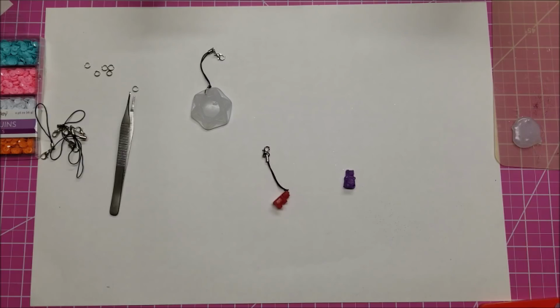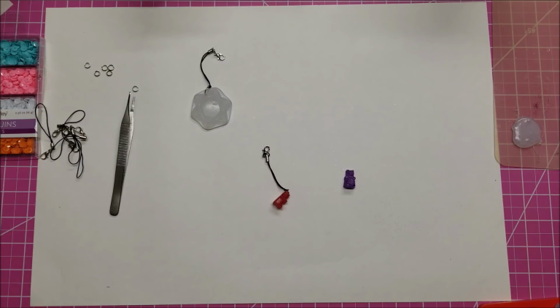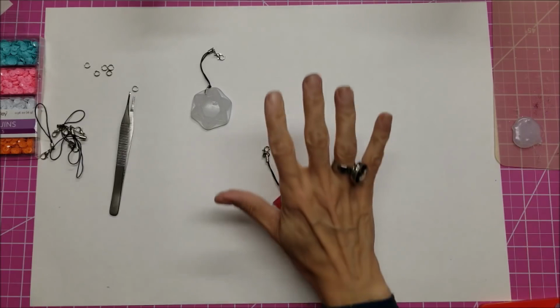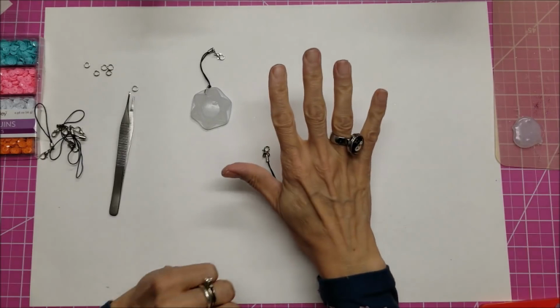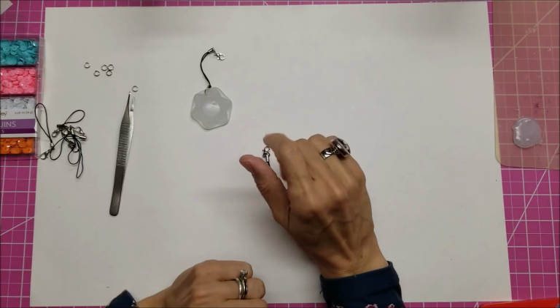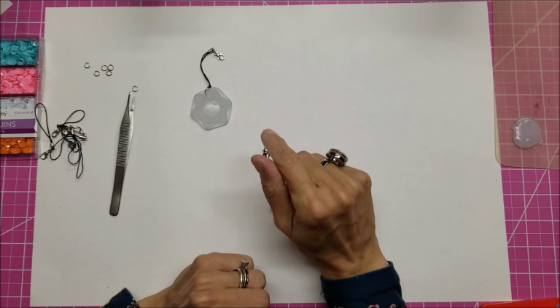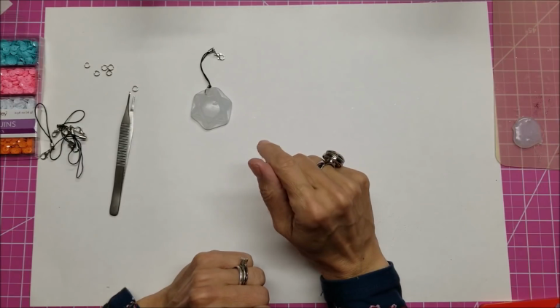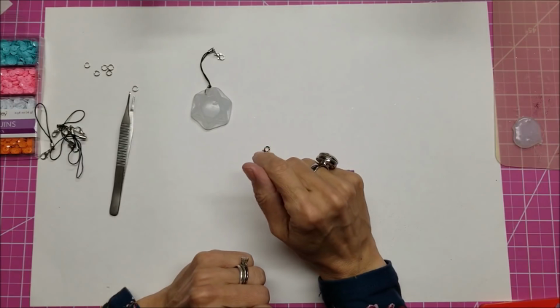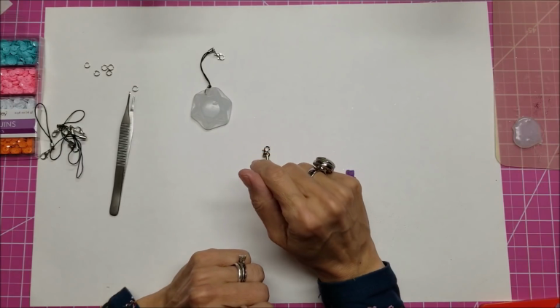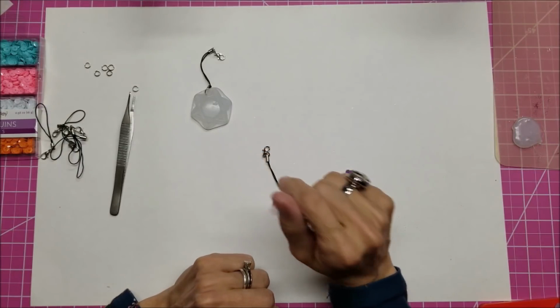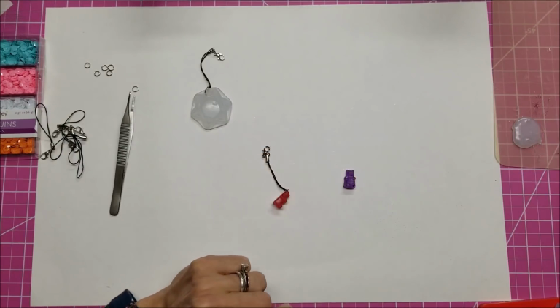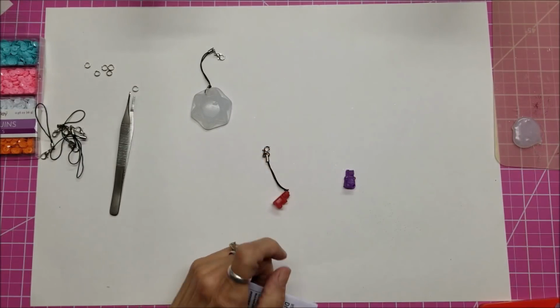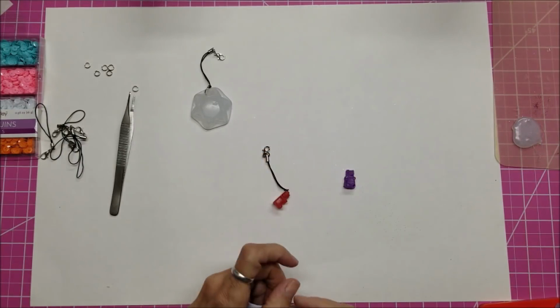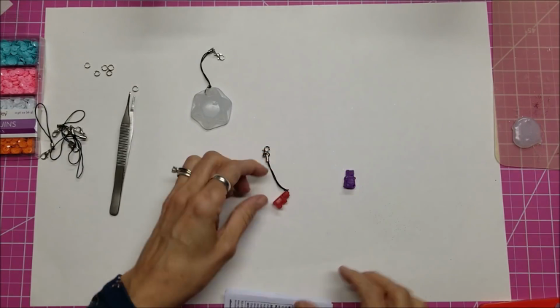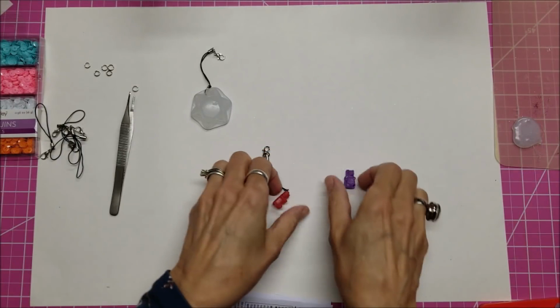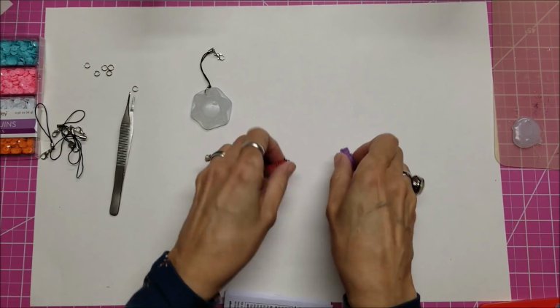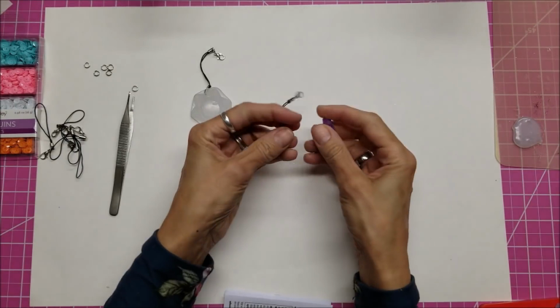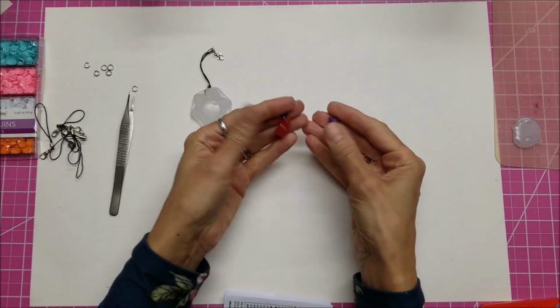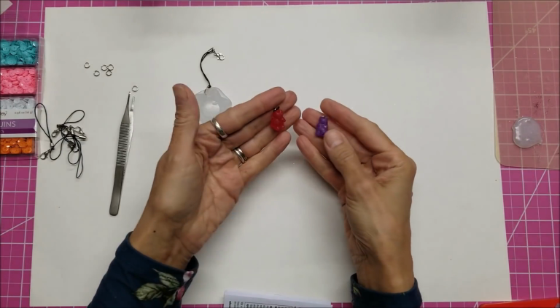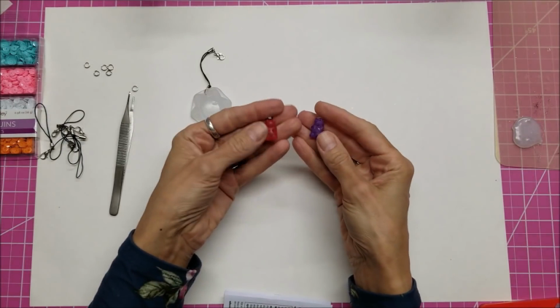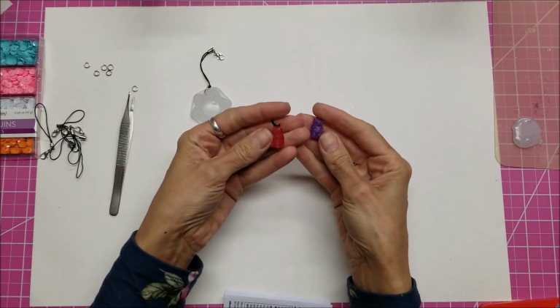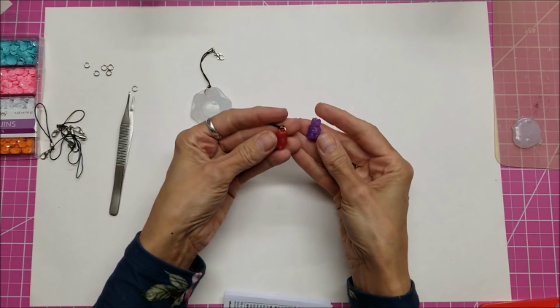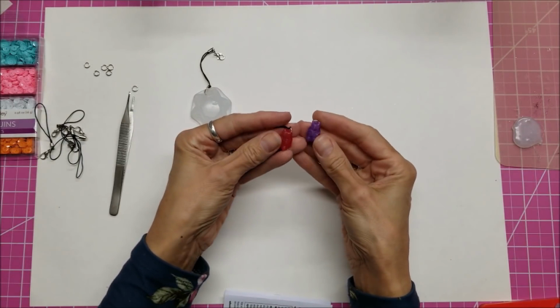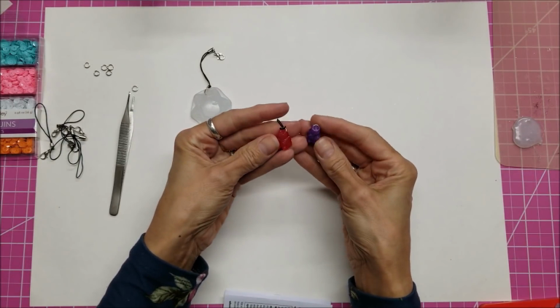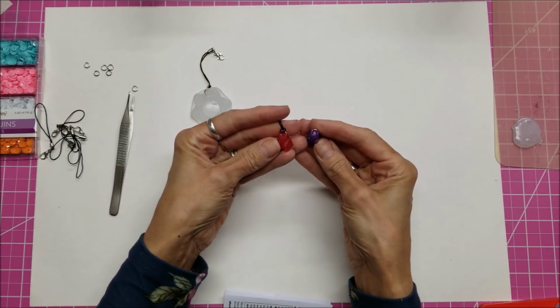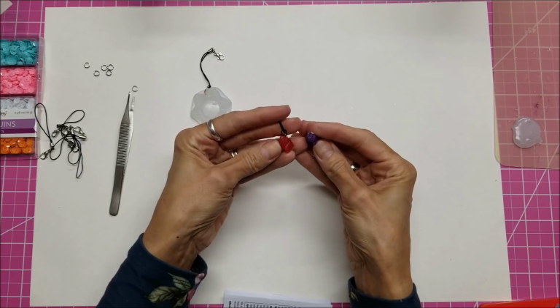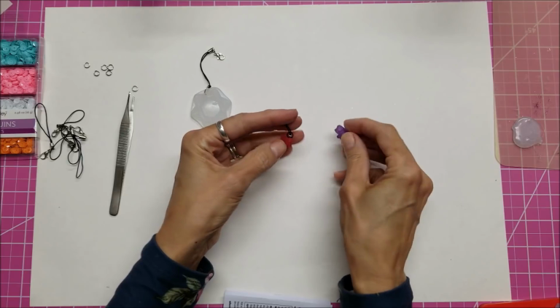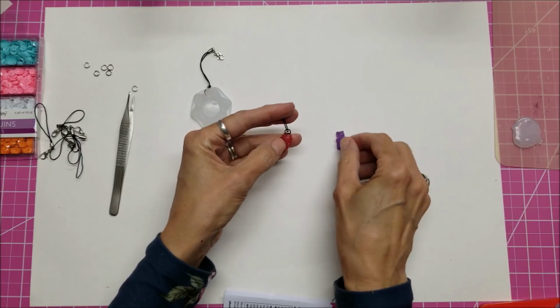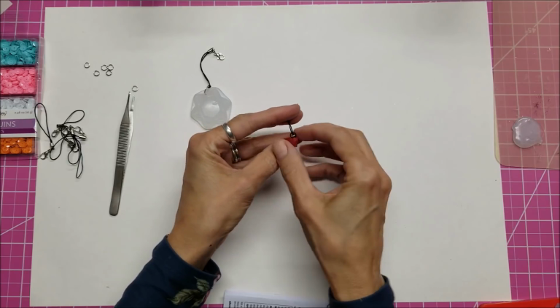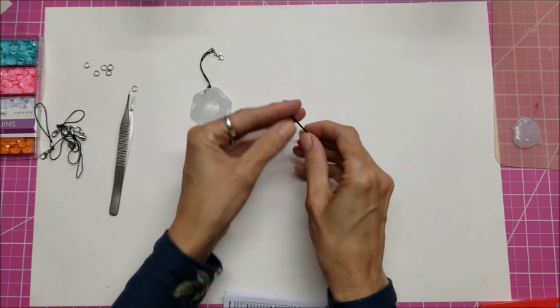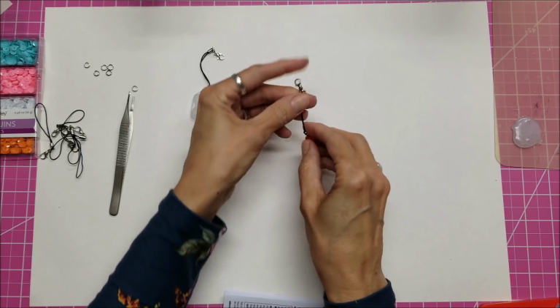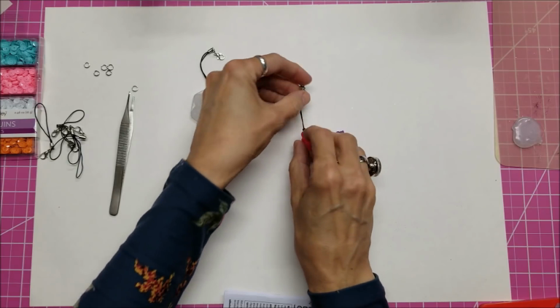Hello everyone, this is Lolly. Today I'm going to talk about making little gummy bears out of hot glue sticks.